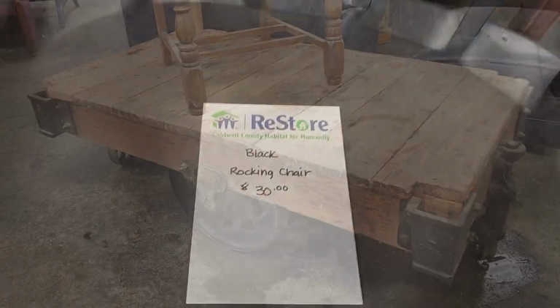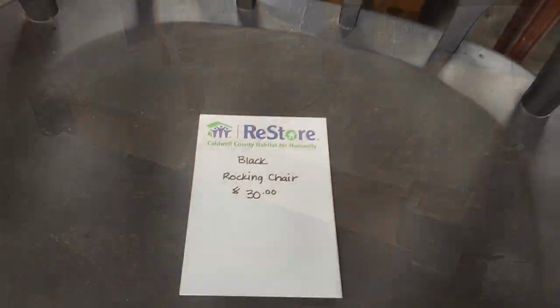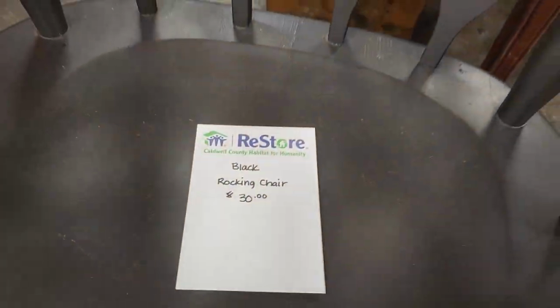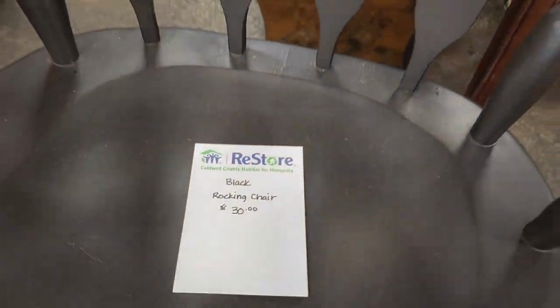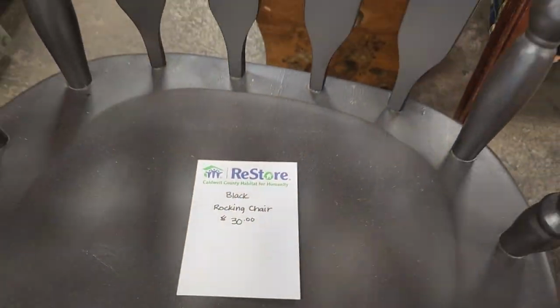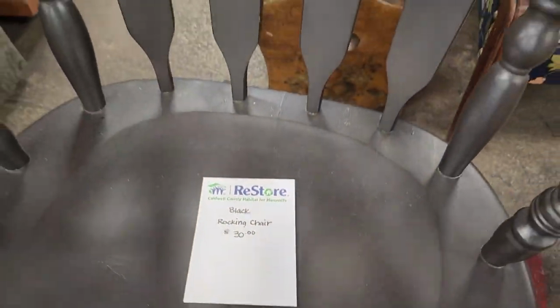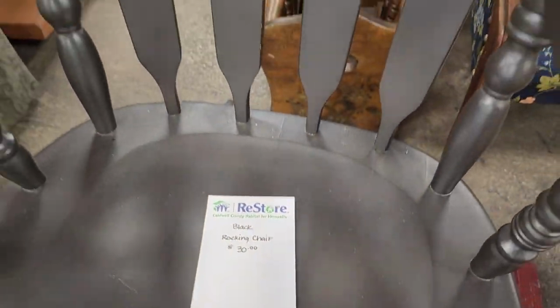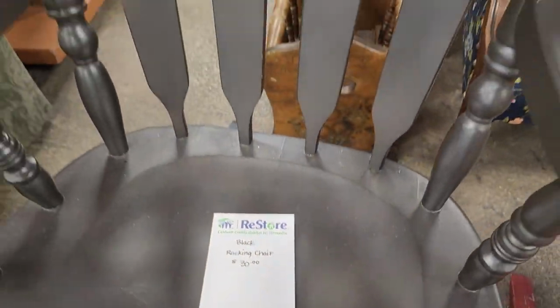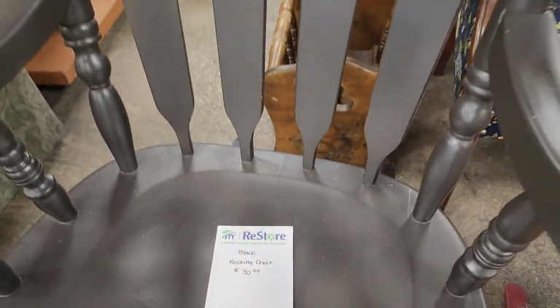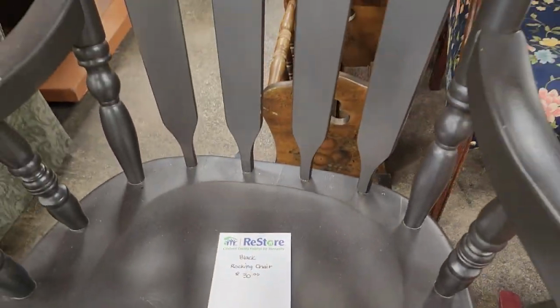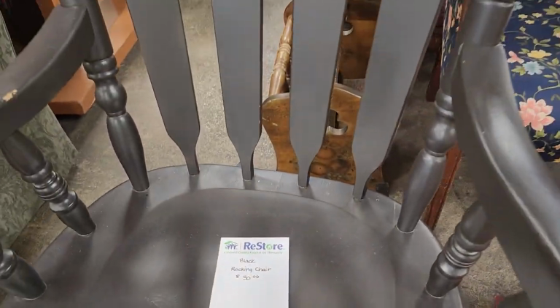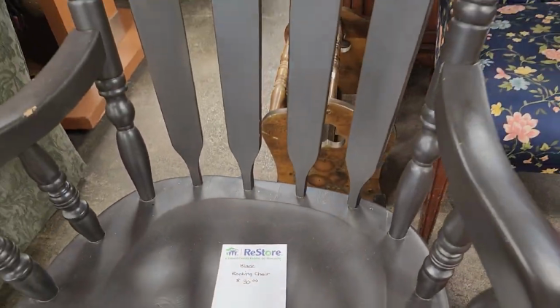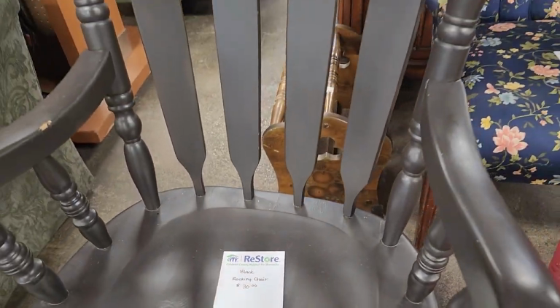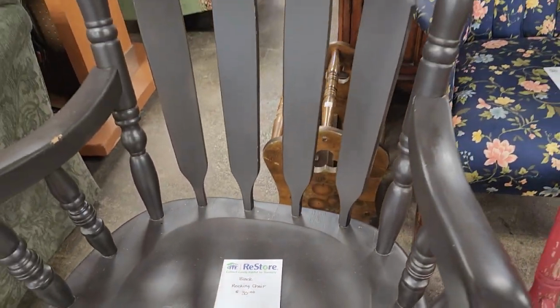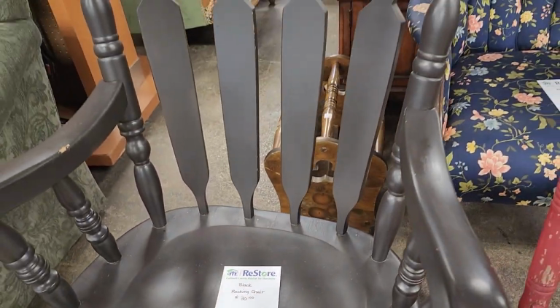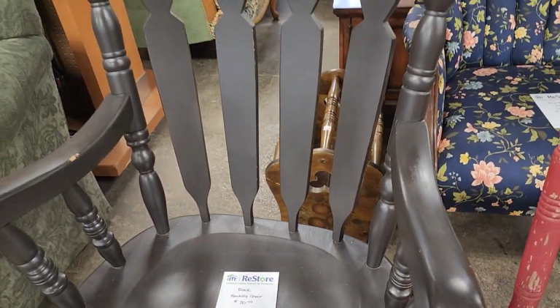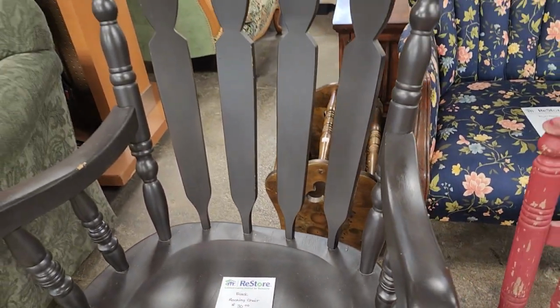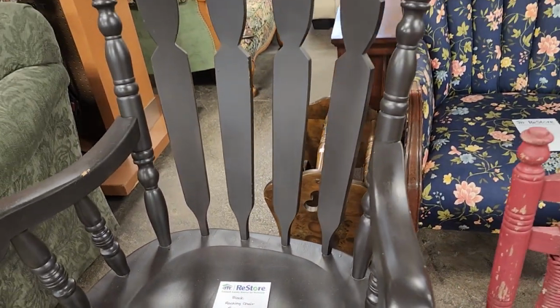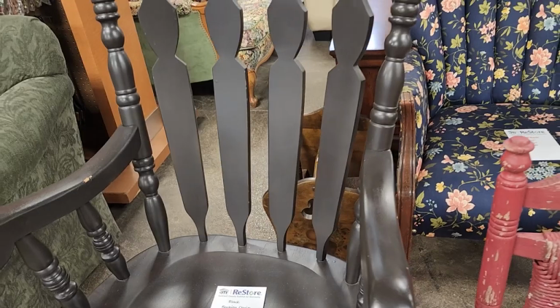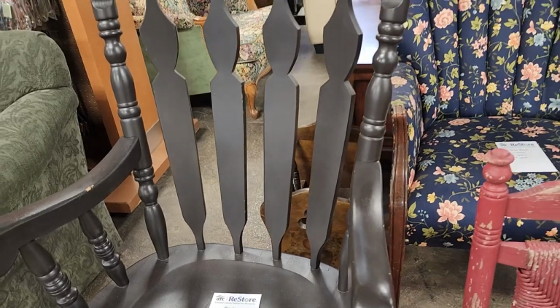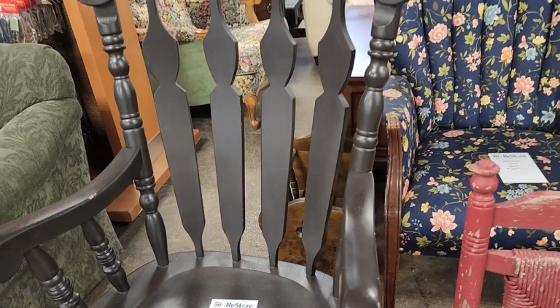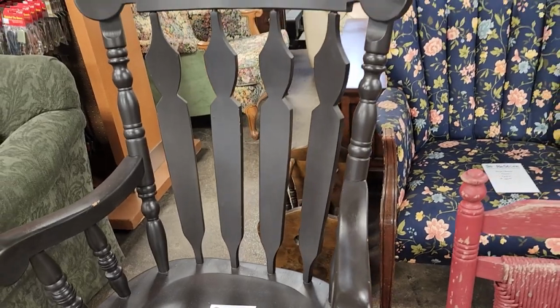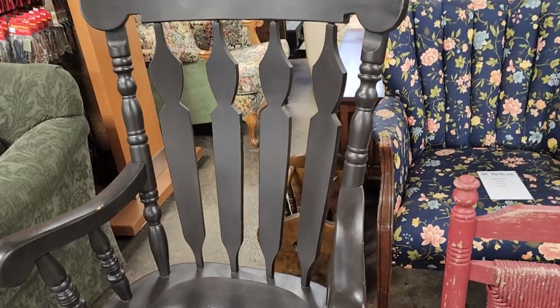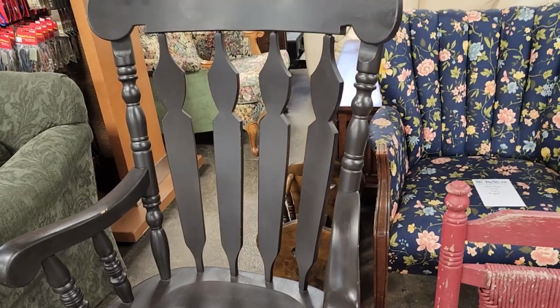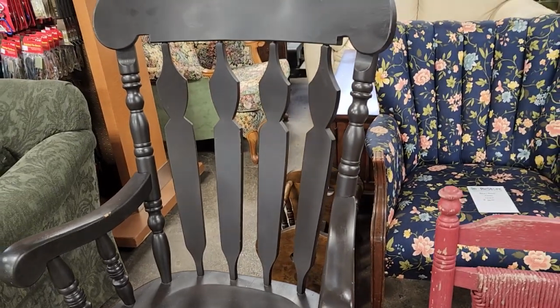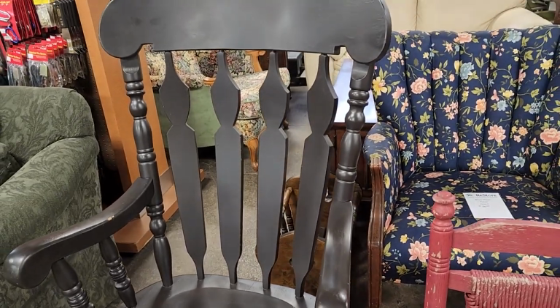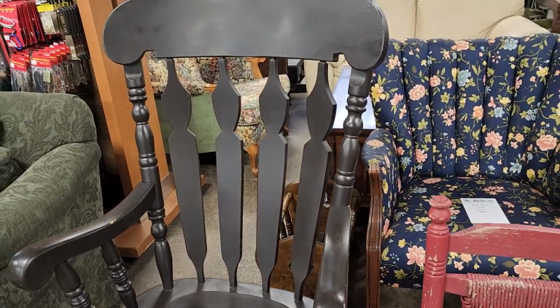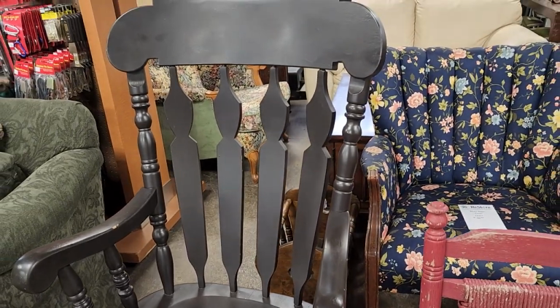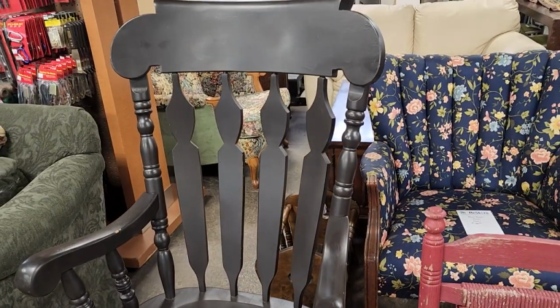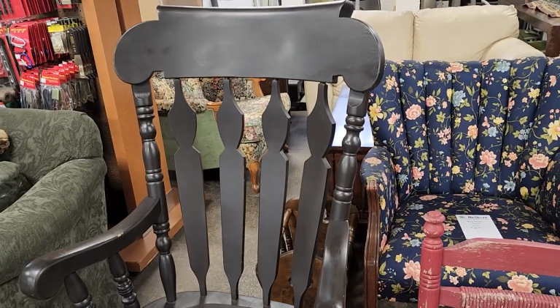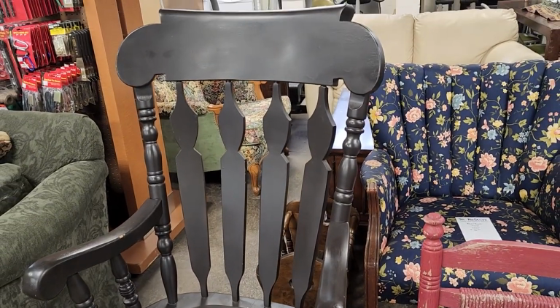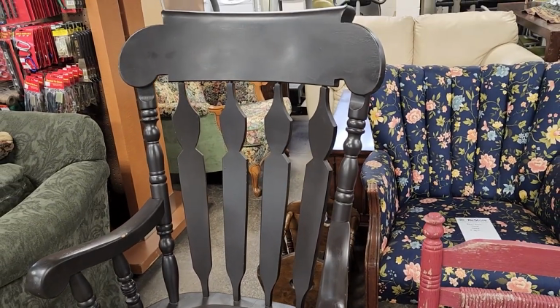Like I've said before, I typically see rockers at these ReStores. This one looked like it was in fantastic condition. $30.